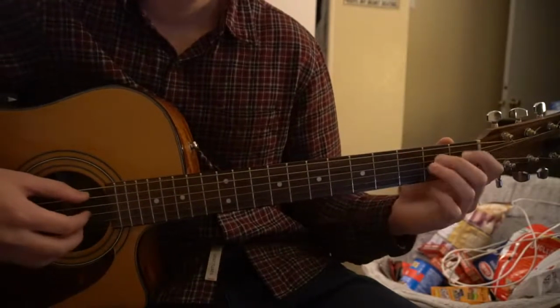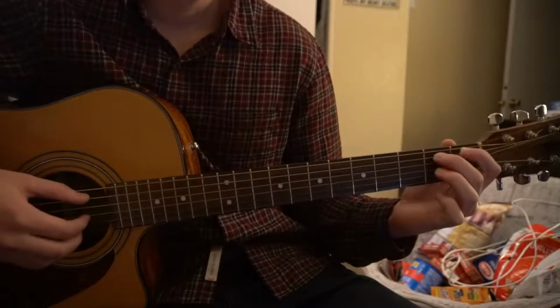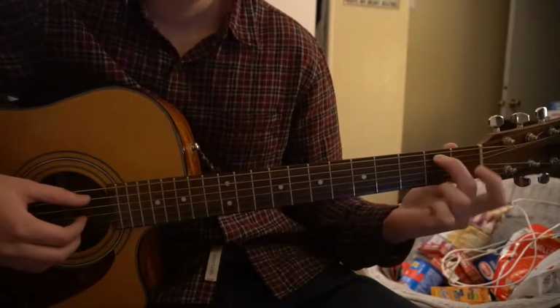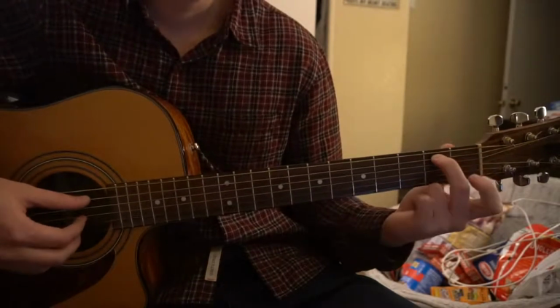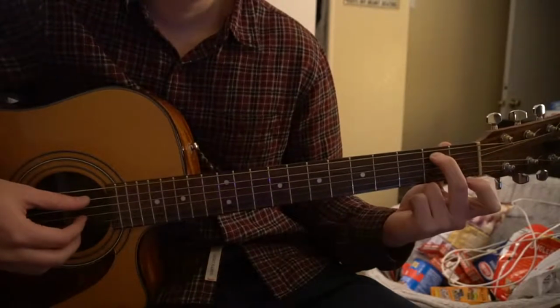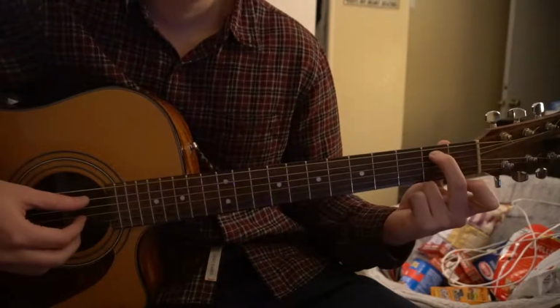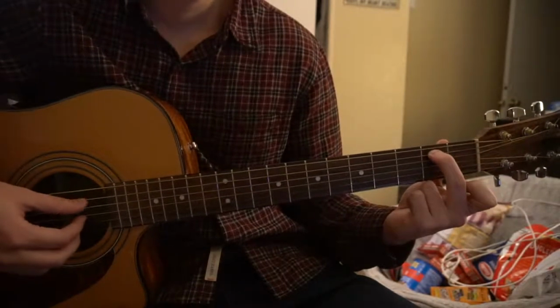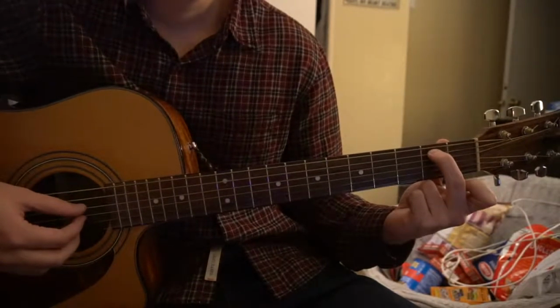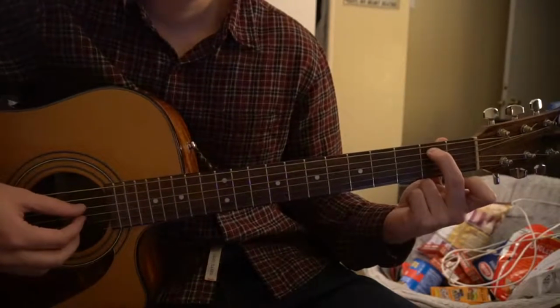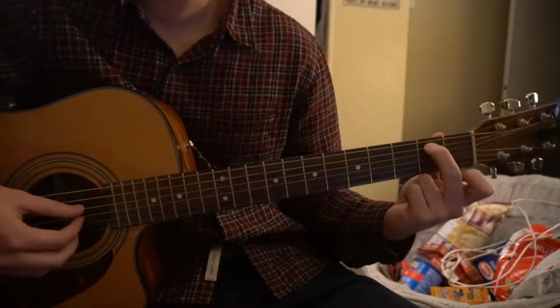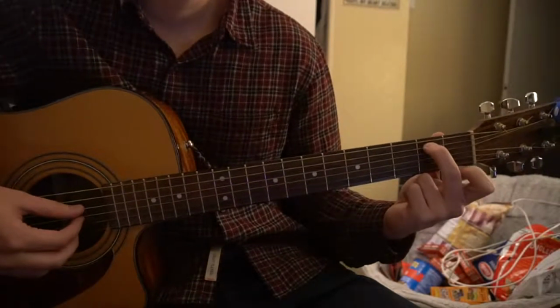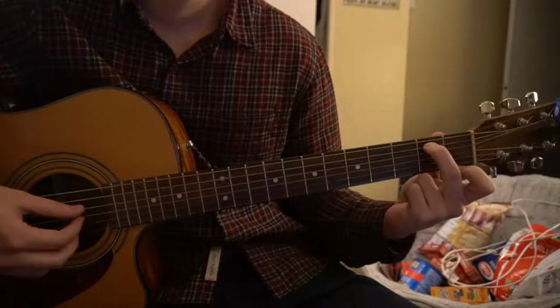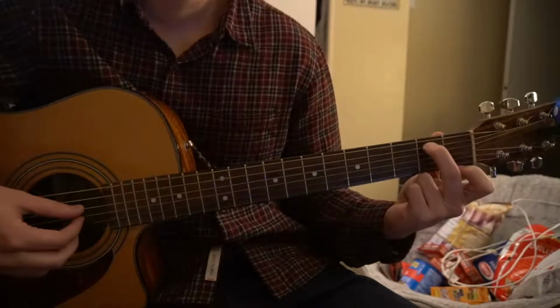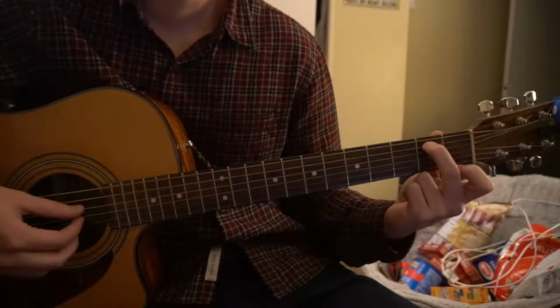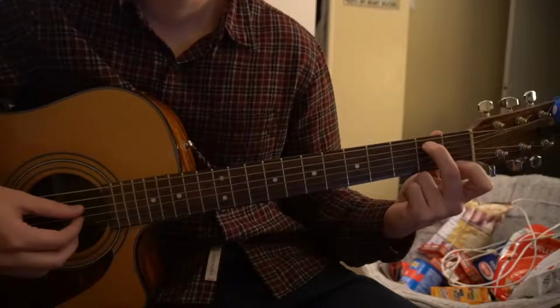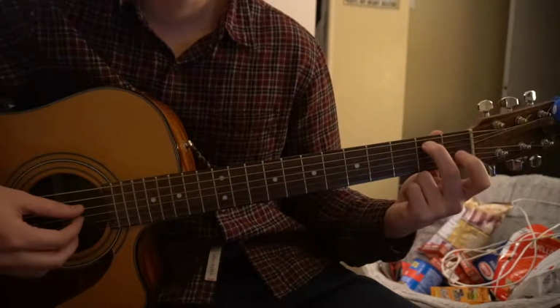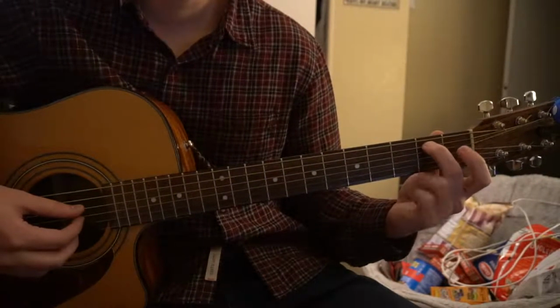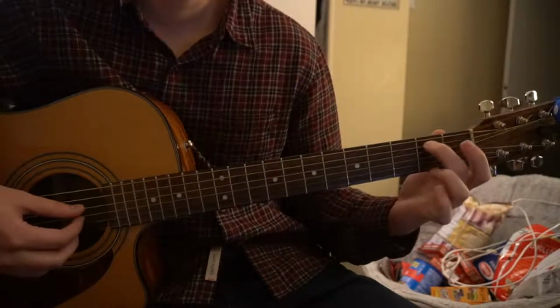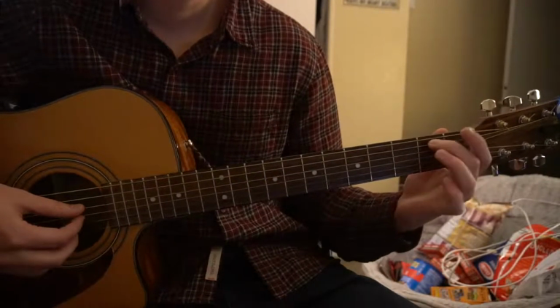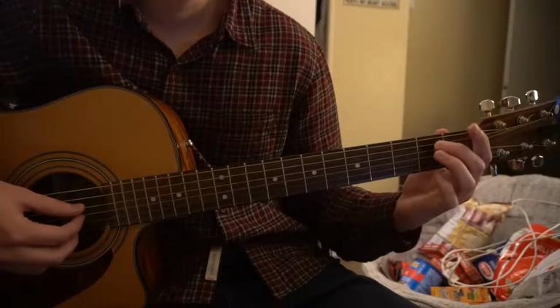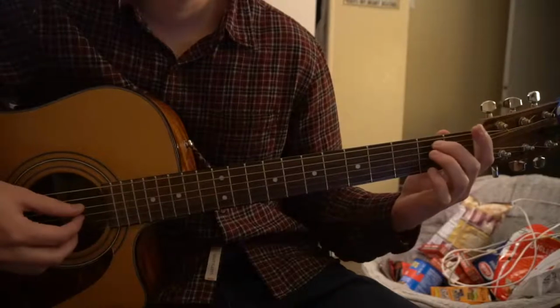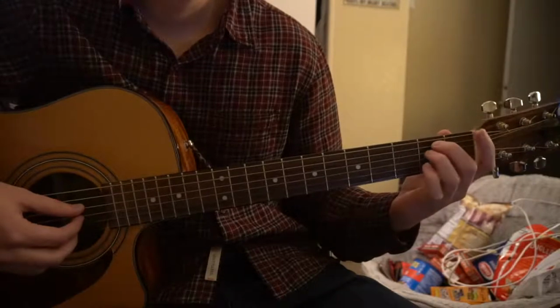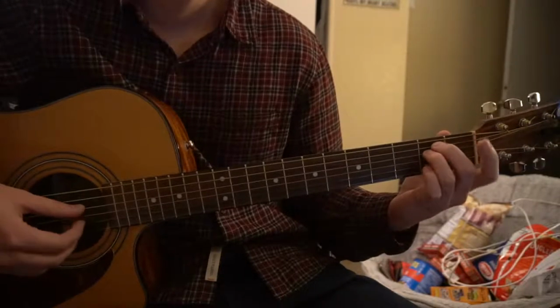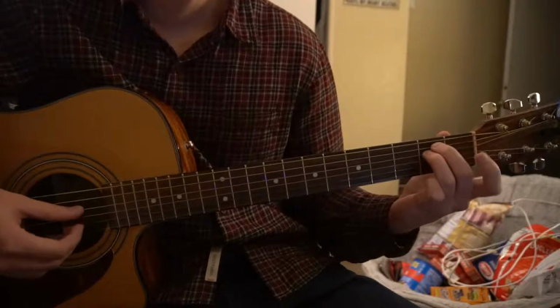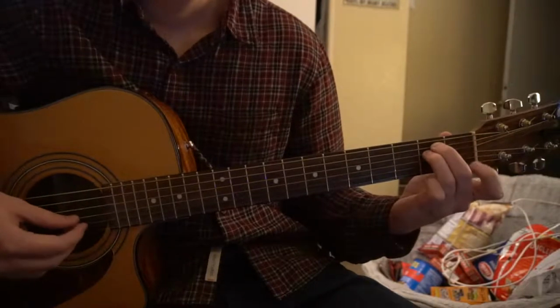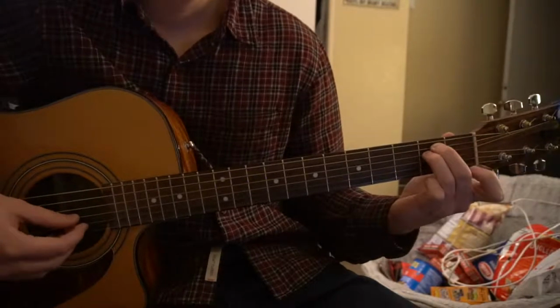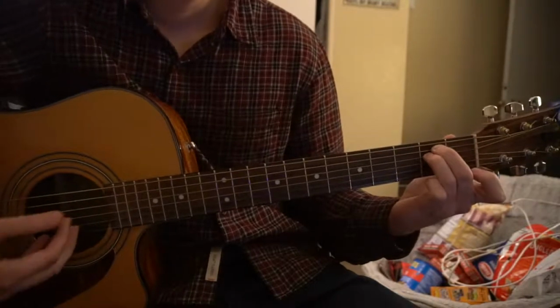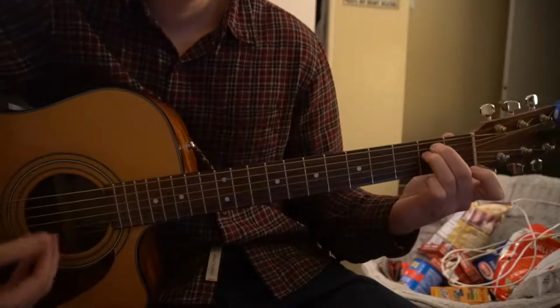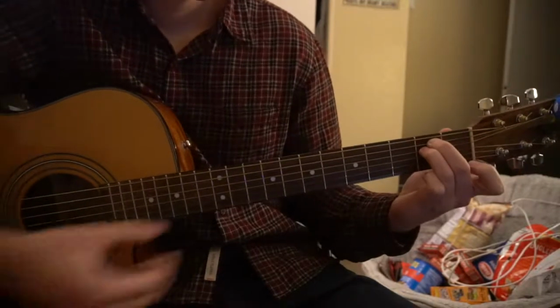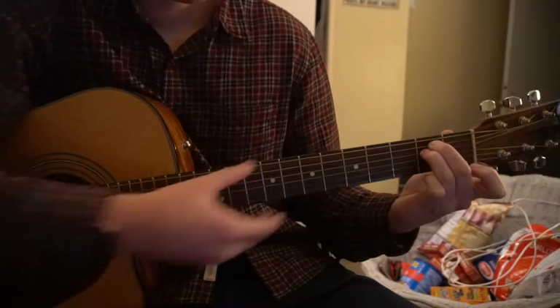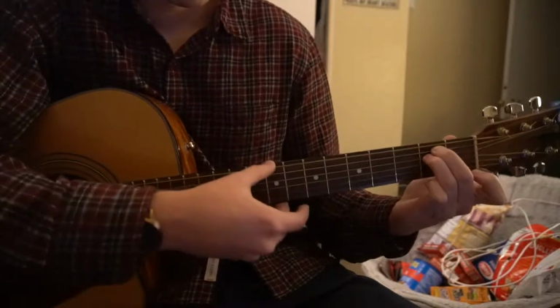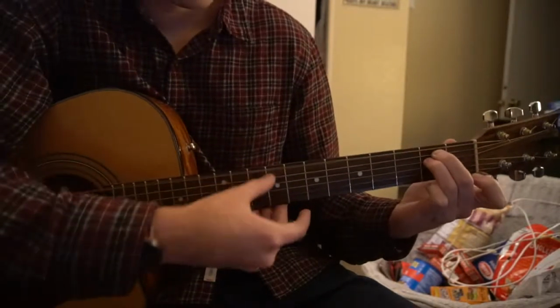For your E minor, your middle finger is going to be on the second fret of the A string, and your ring finger is on the second fret of the D.